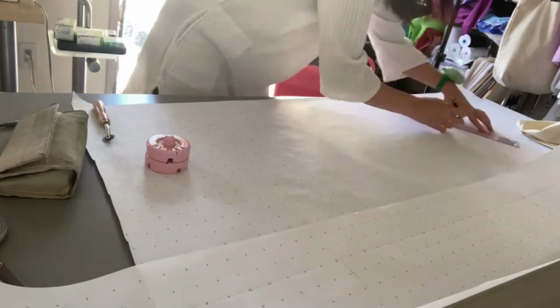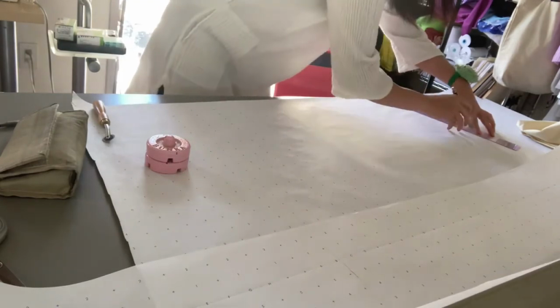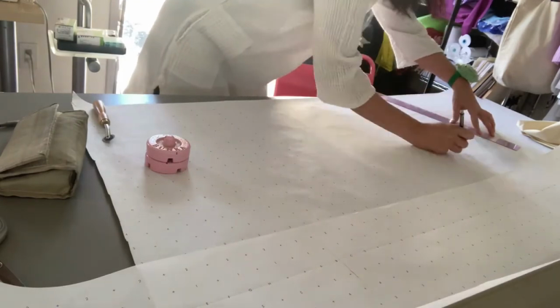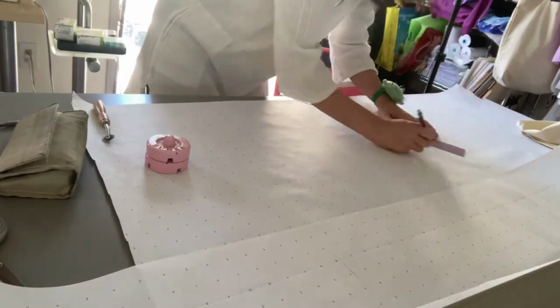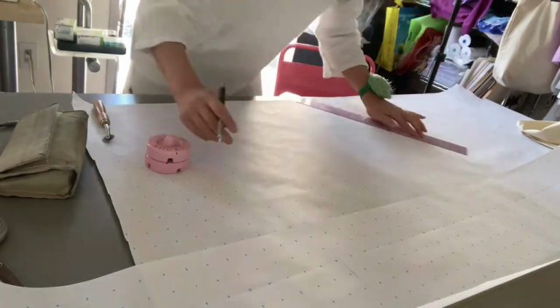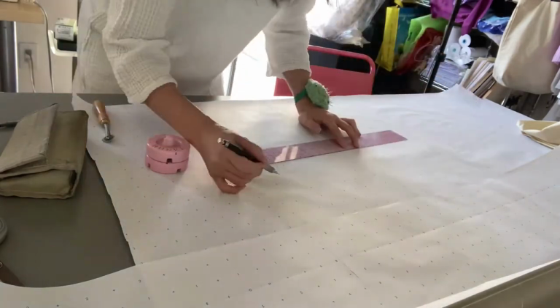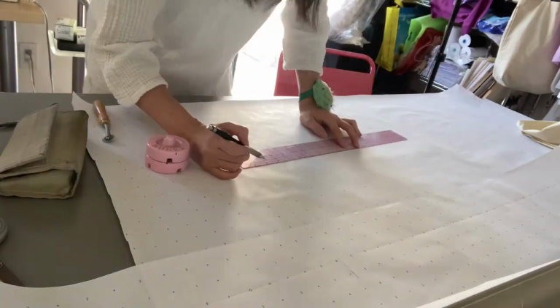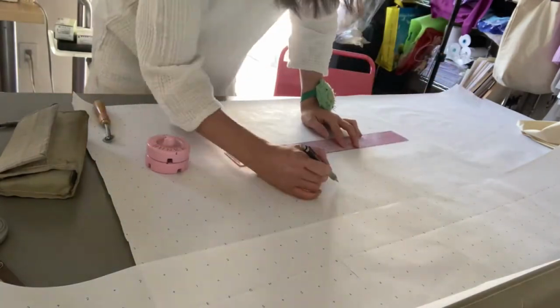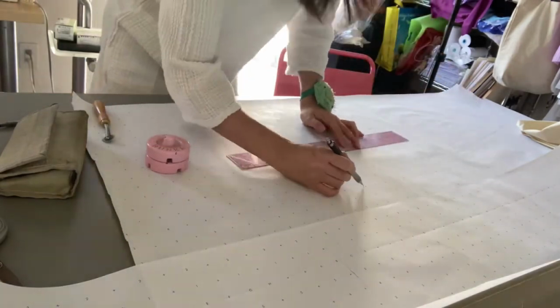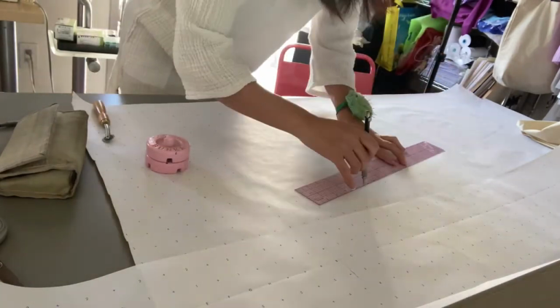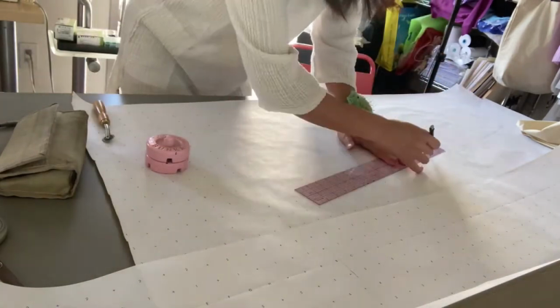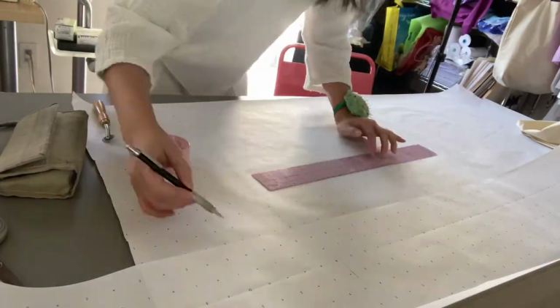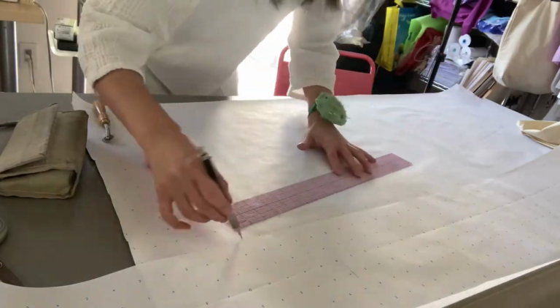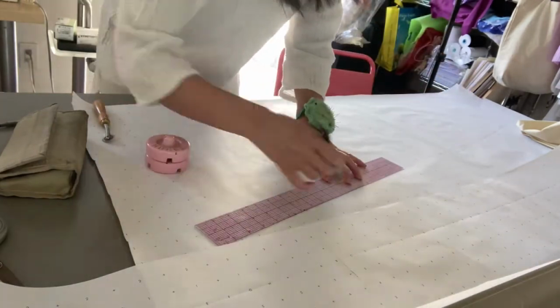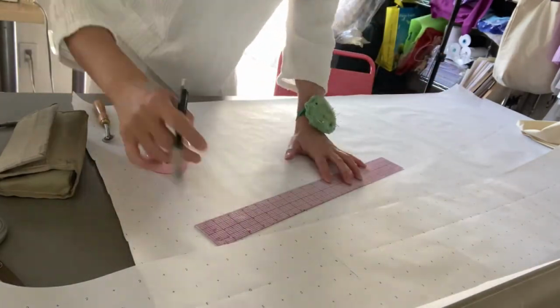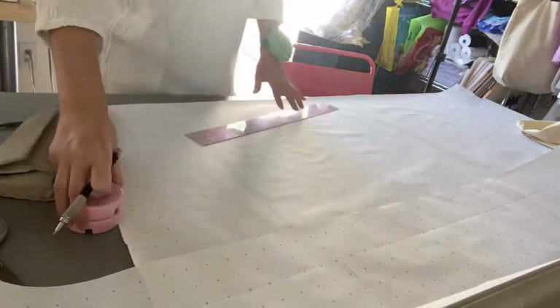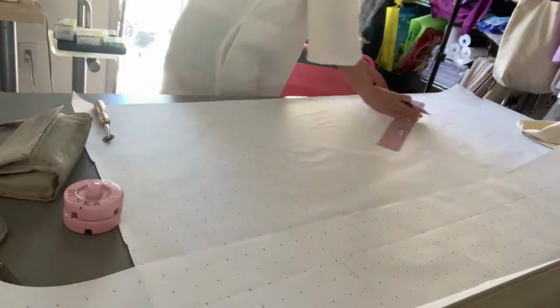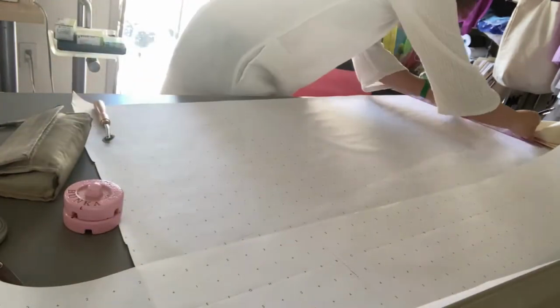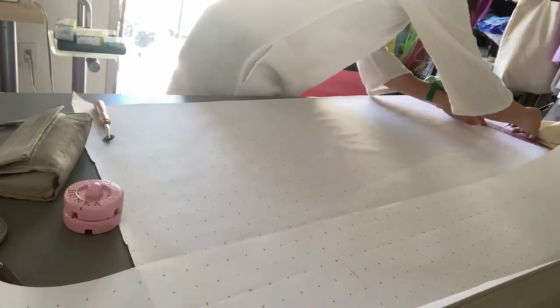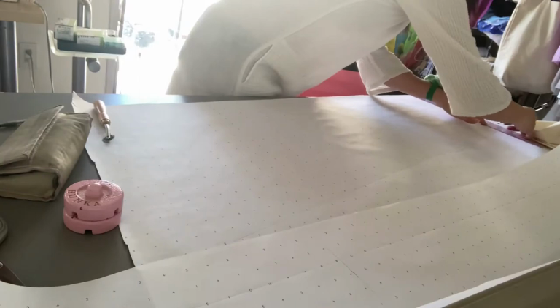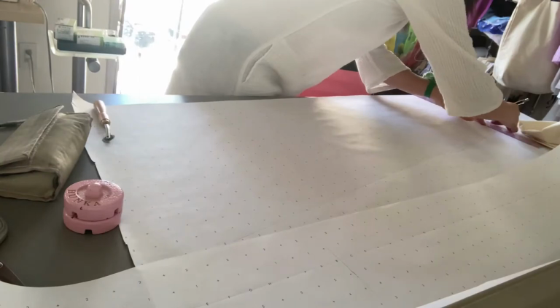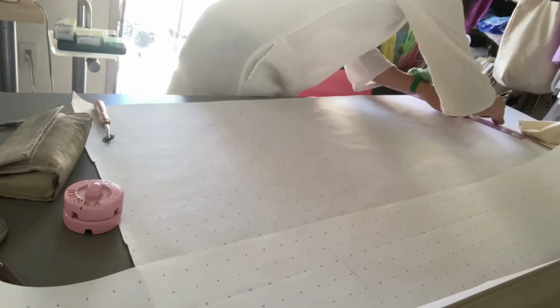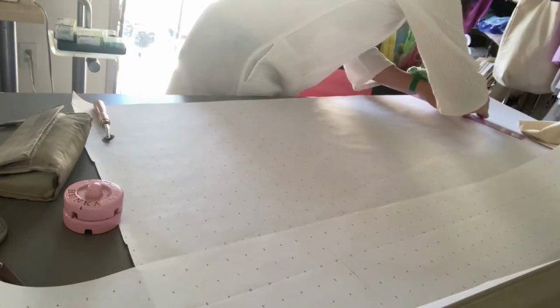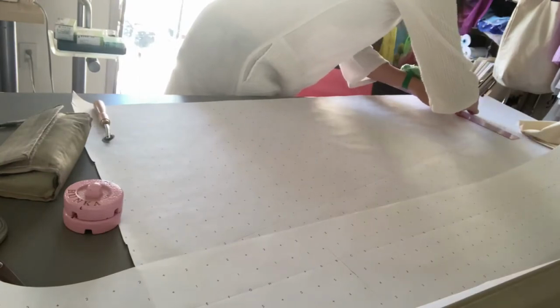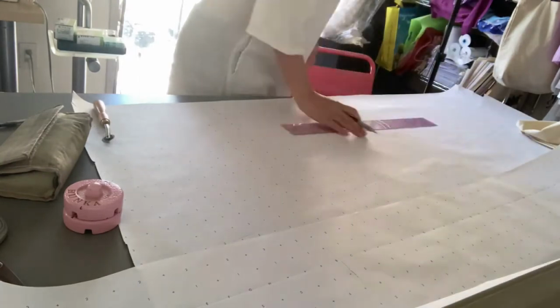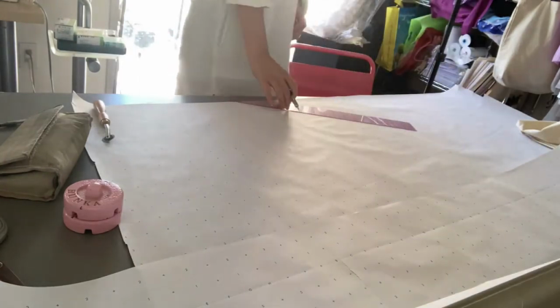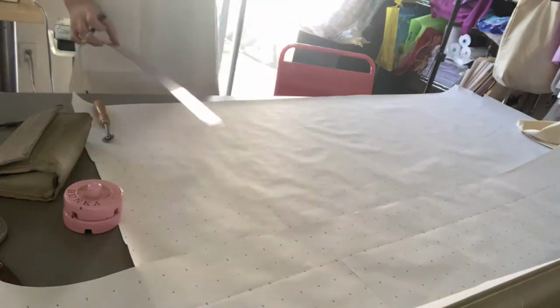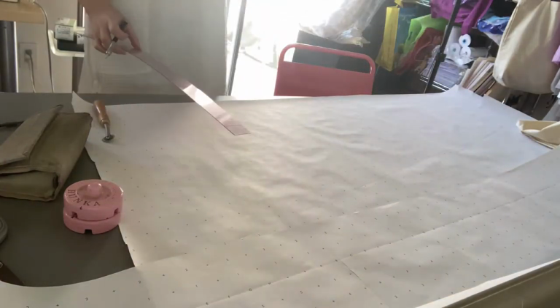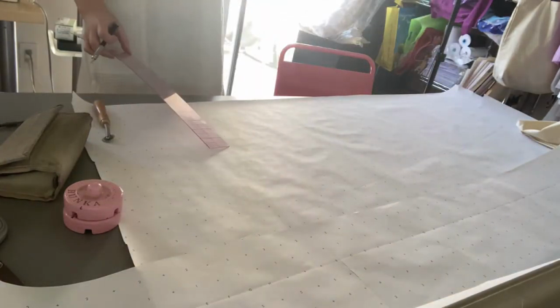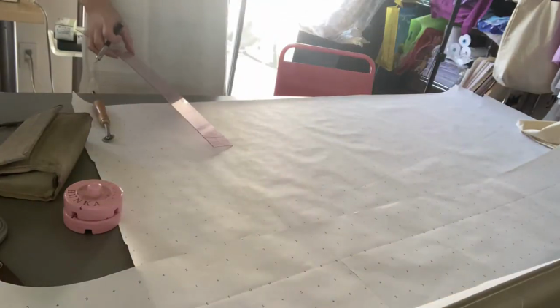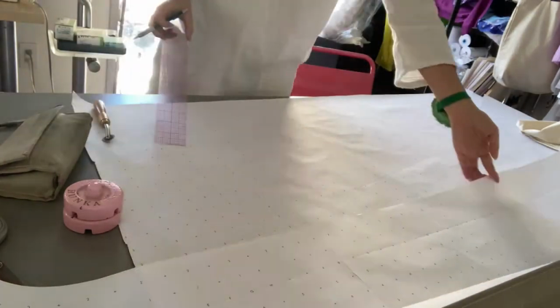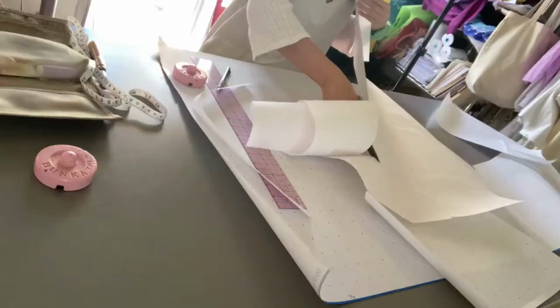I created the pattern pieces. Of course, I'm adding the seam allowance at this point.